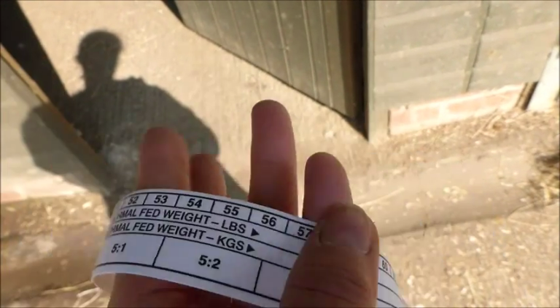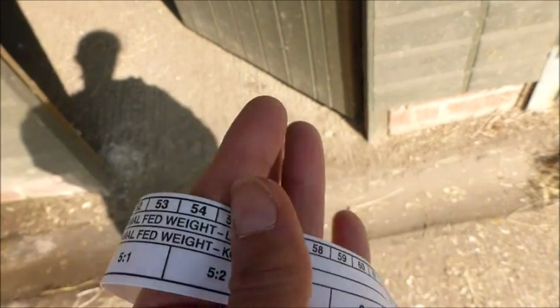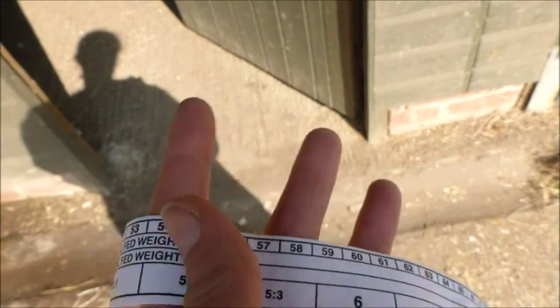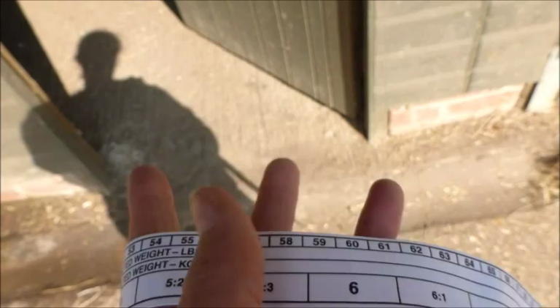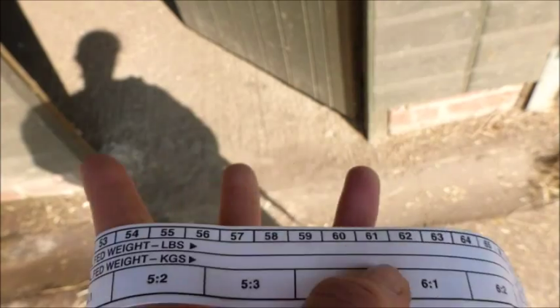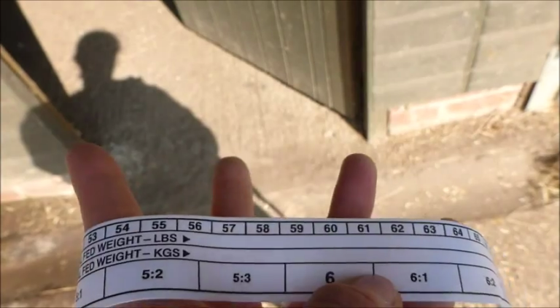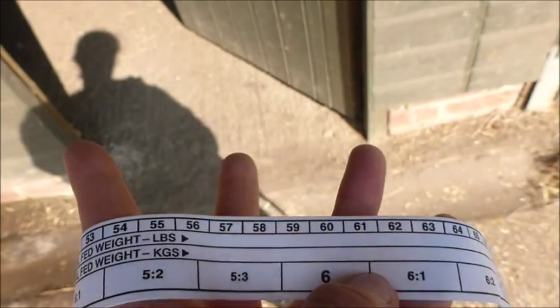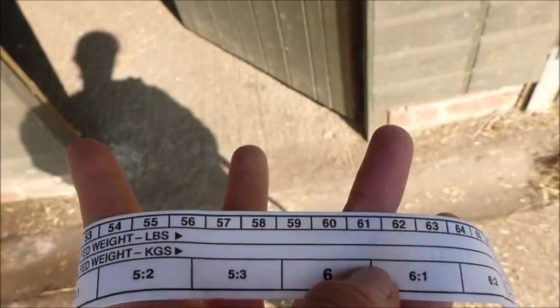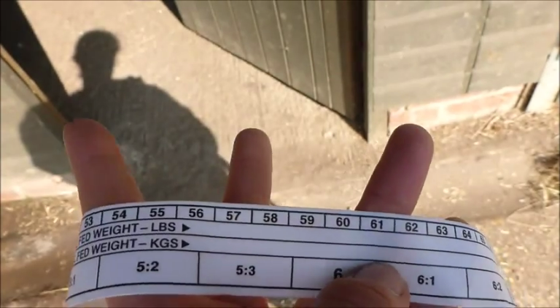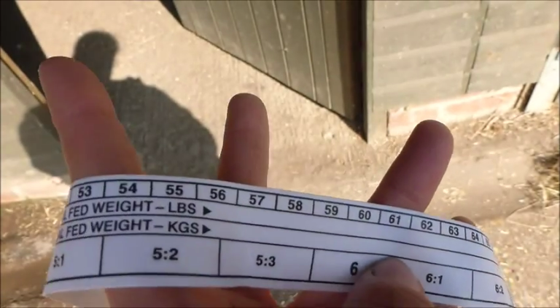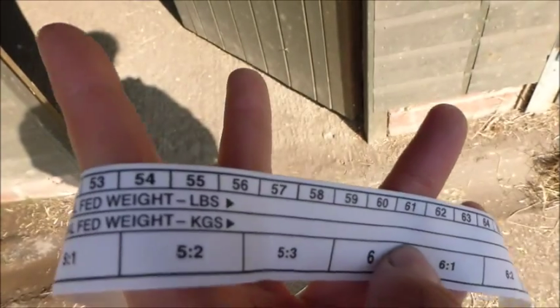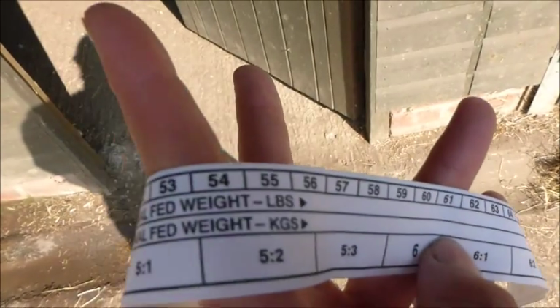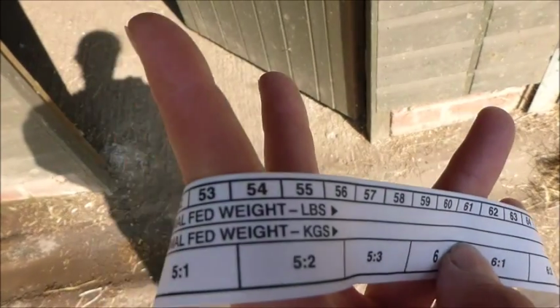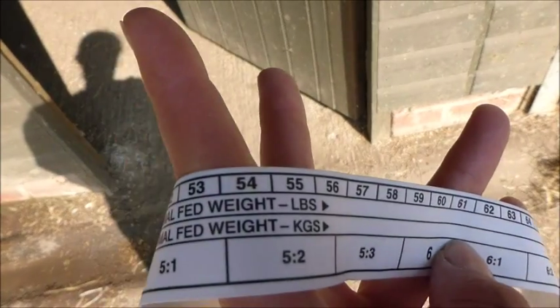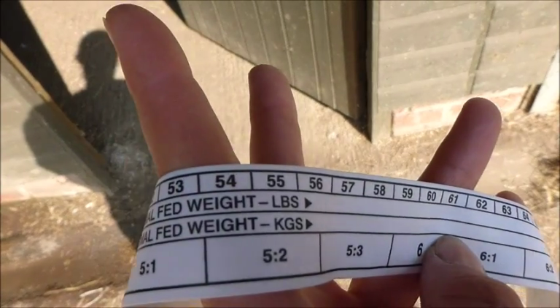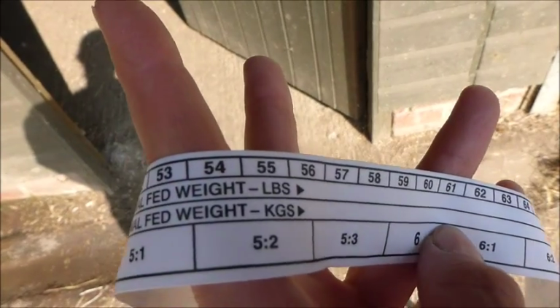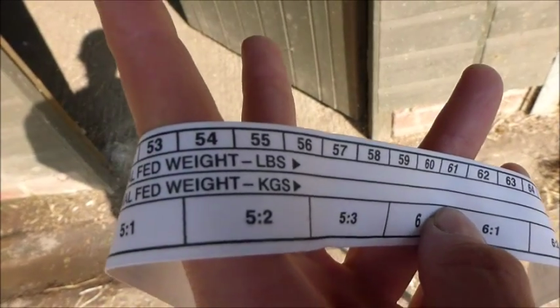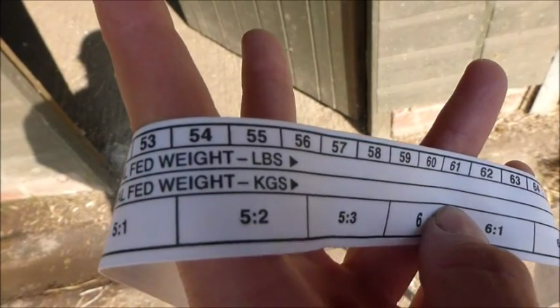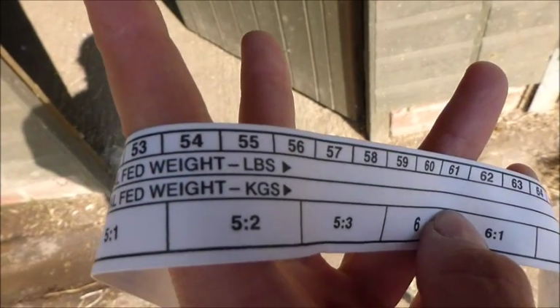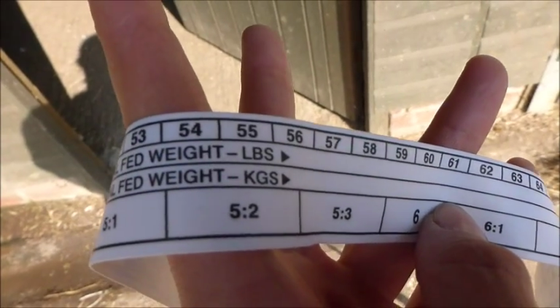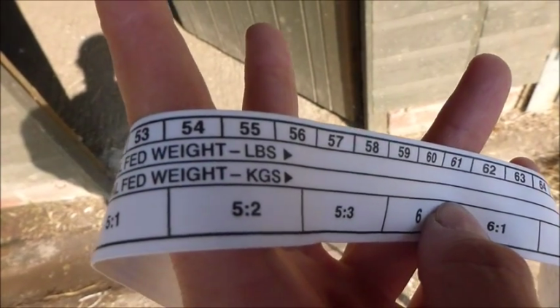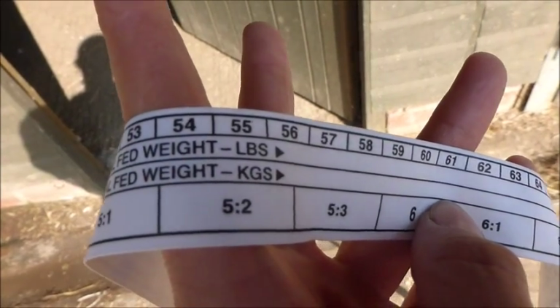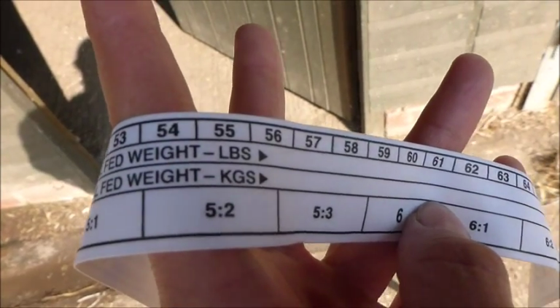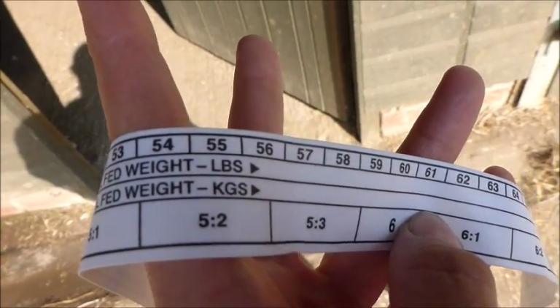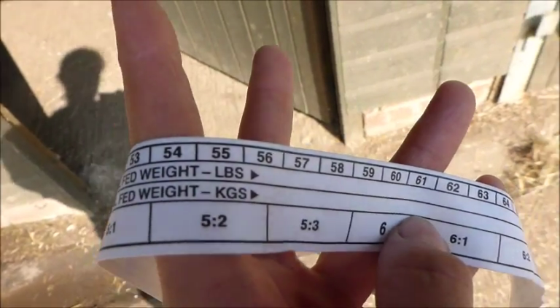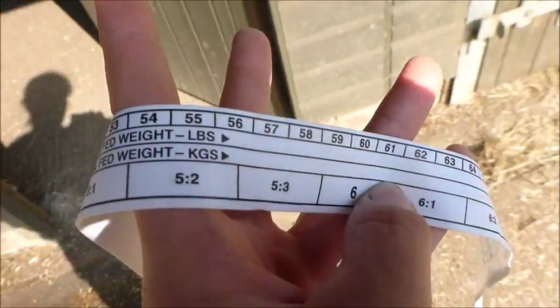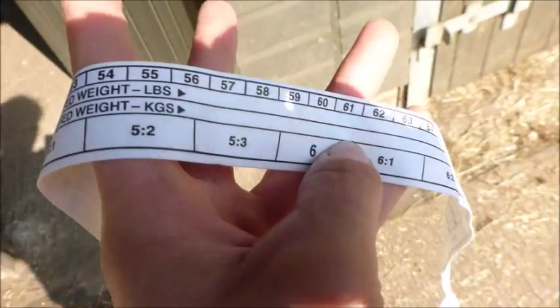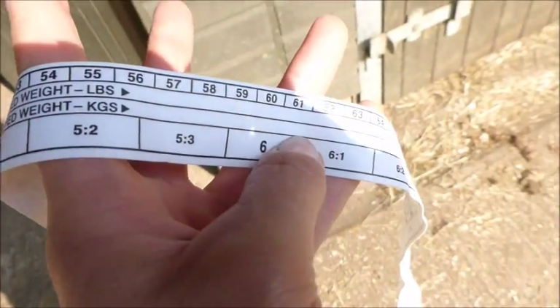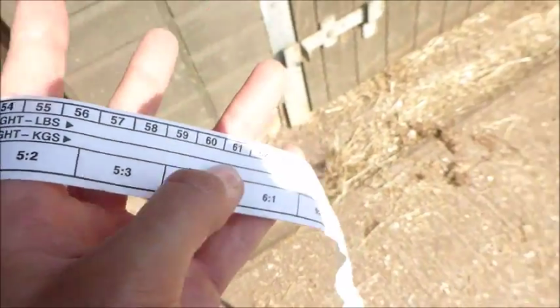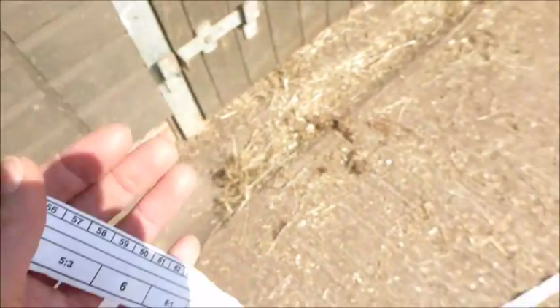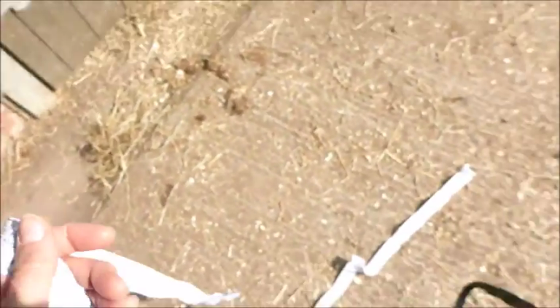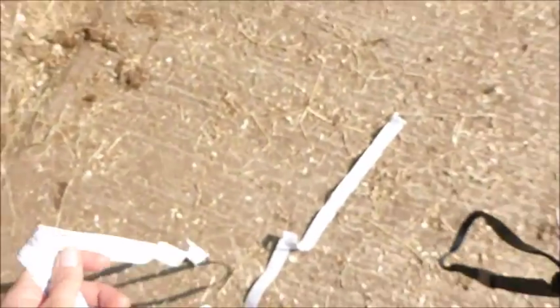I'm going to use the bottom line, which is kilograms, and I'll show you how to do it.